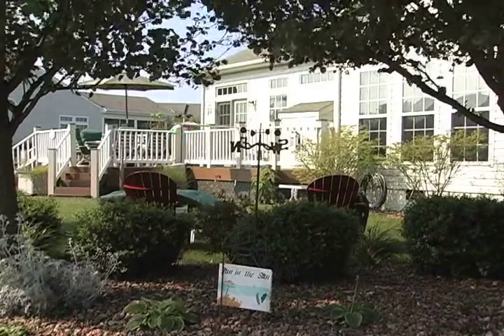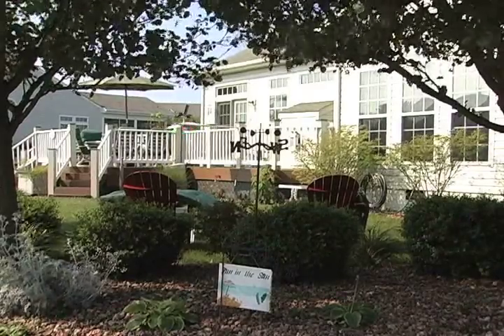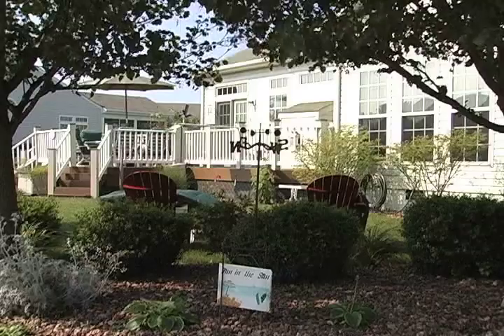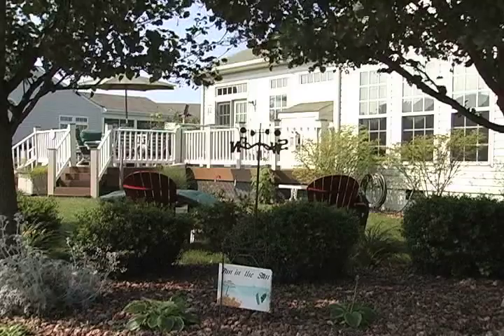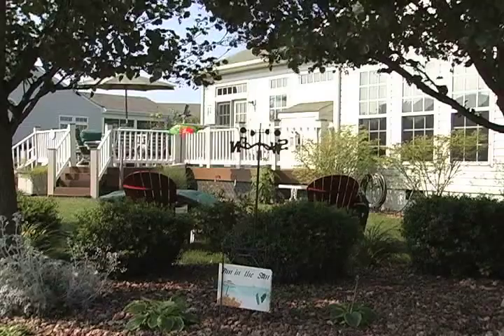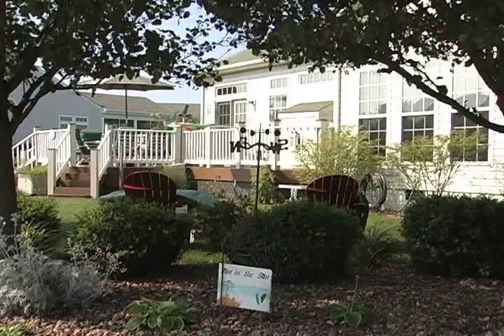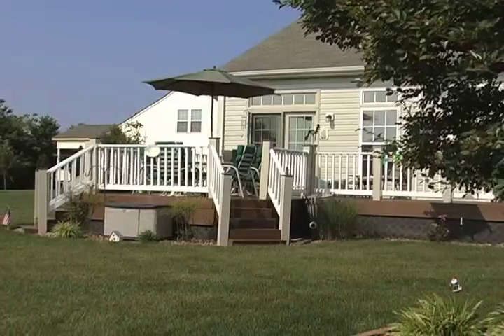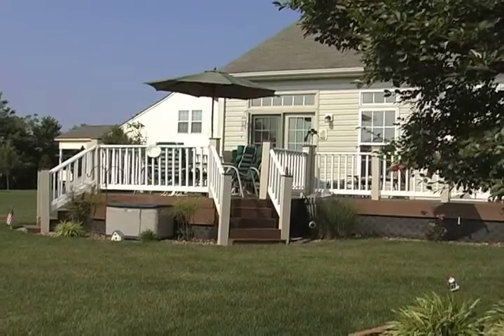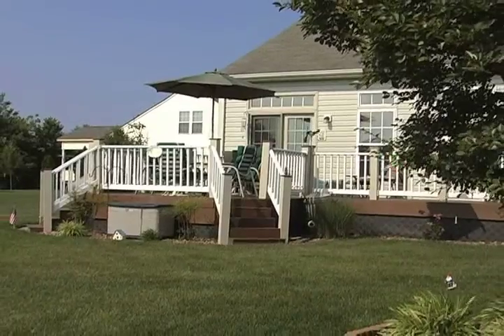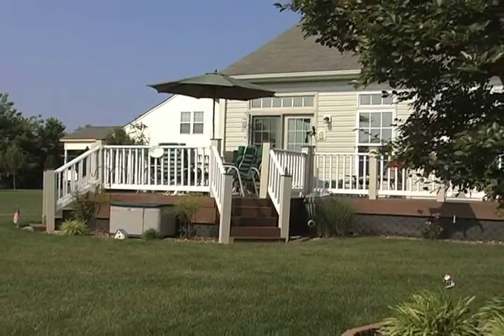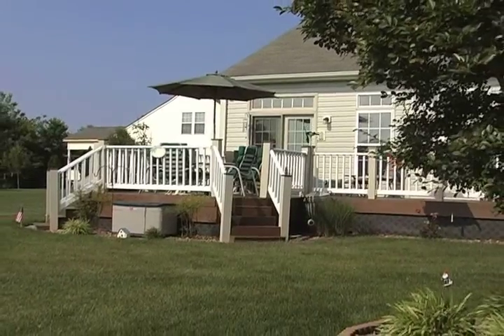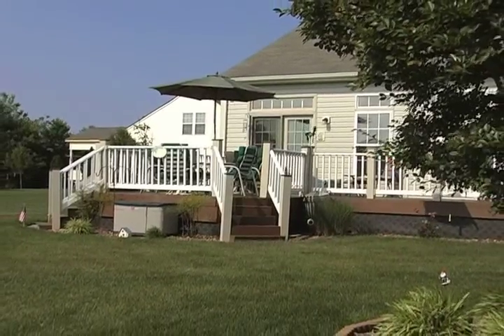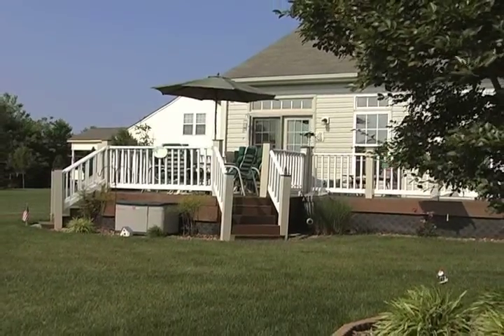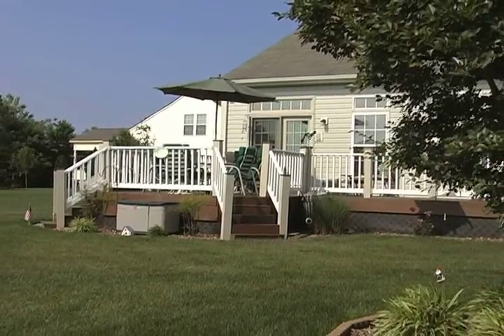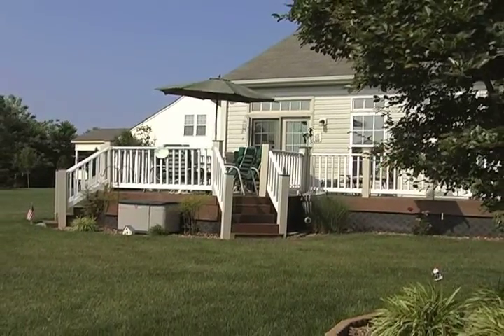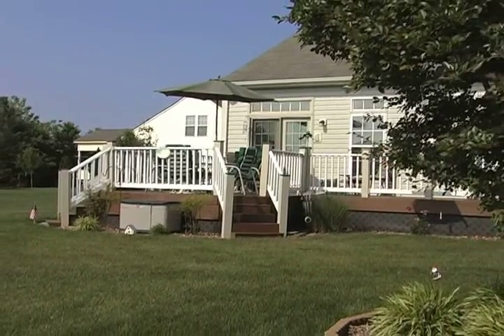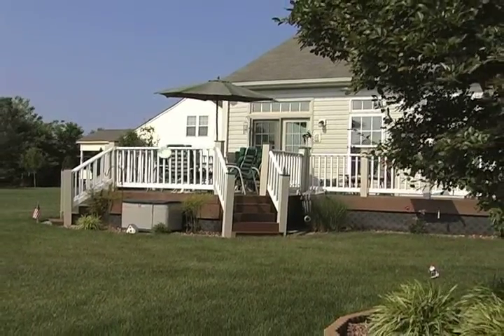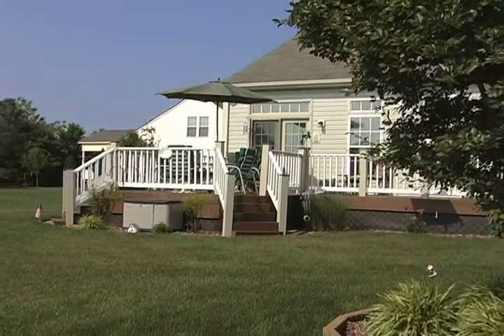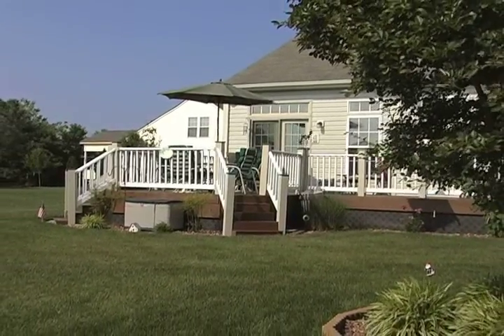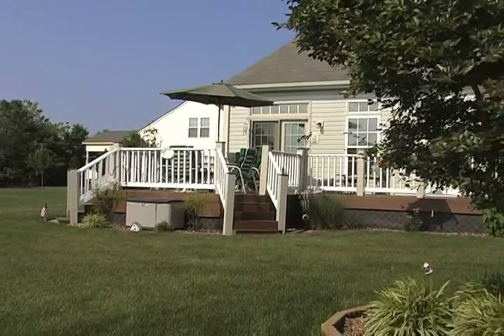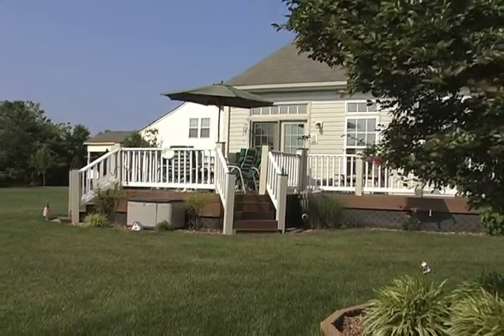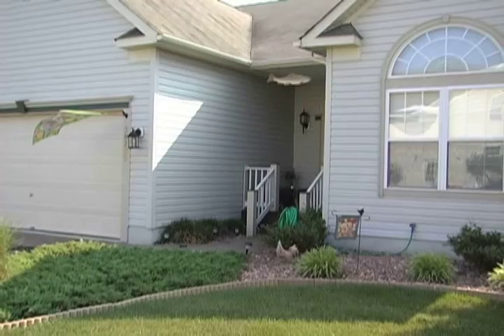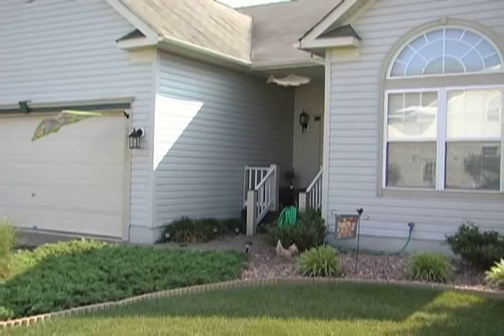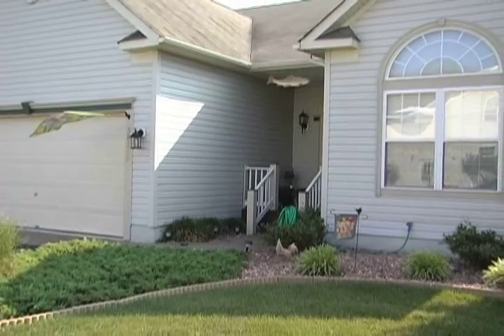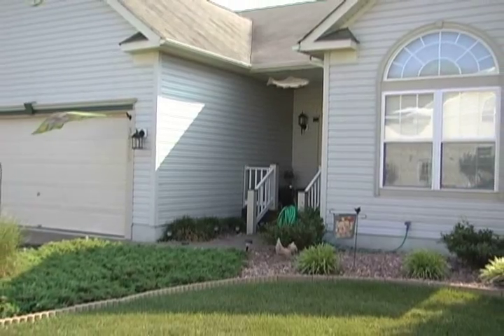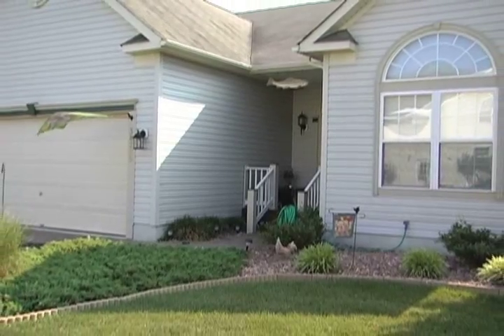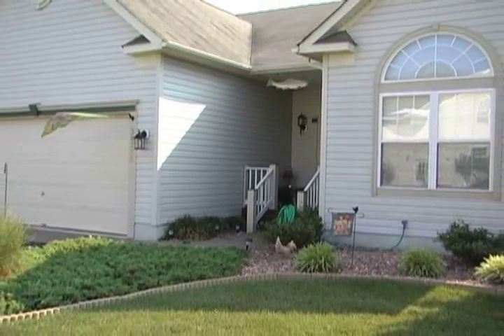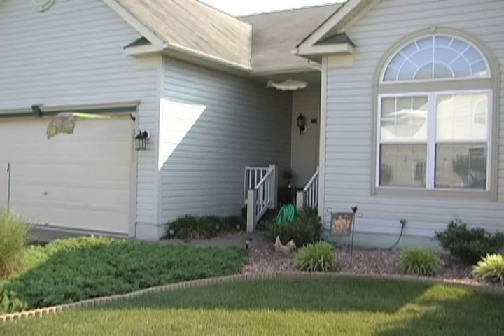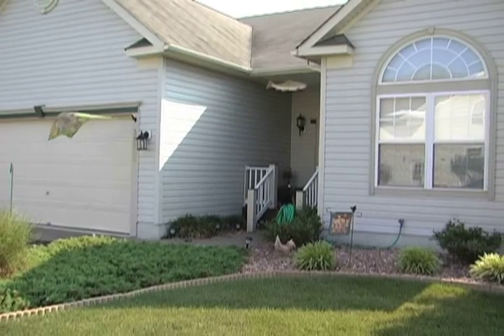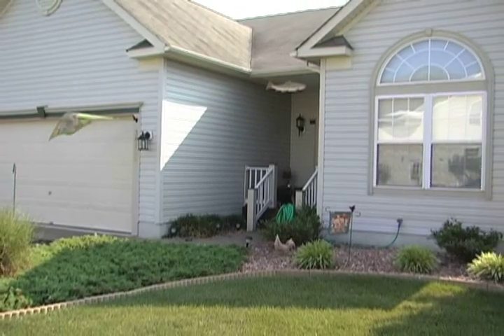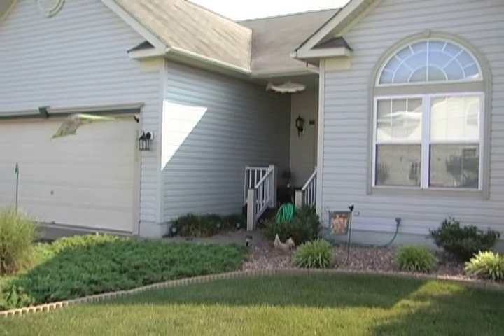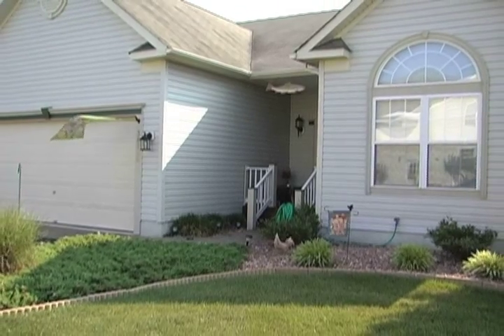A beautiful model home, a great community, and a perfect location. This home has it all.